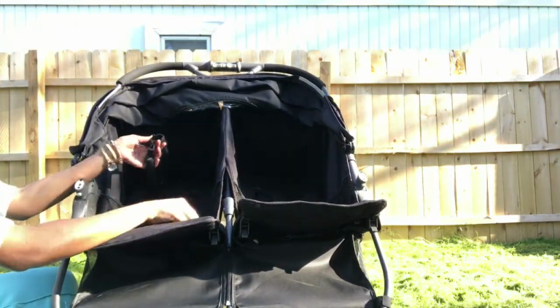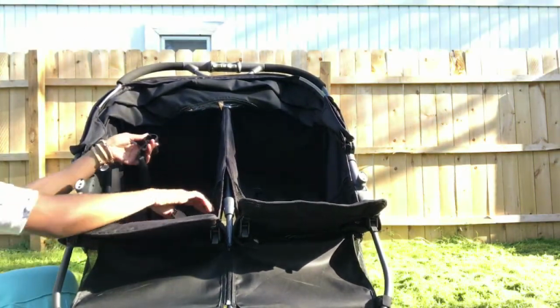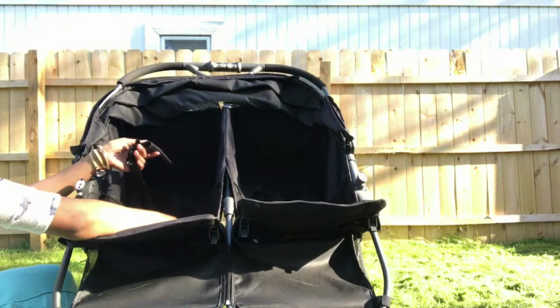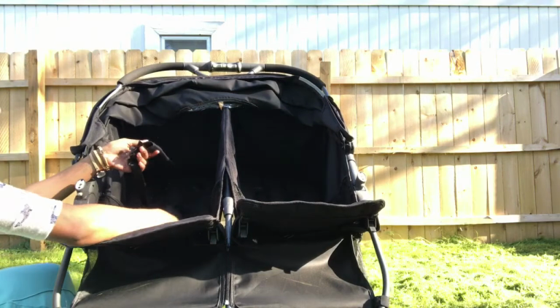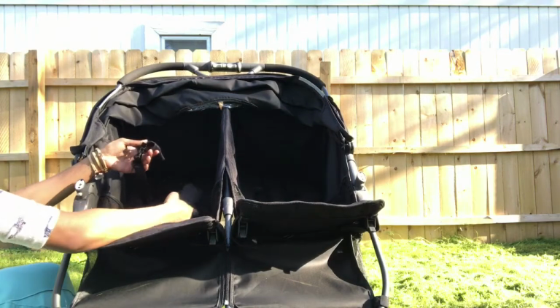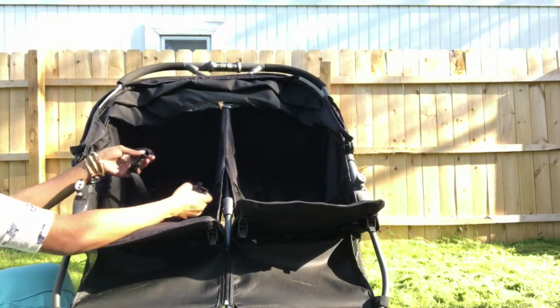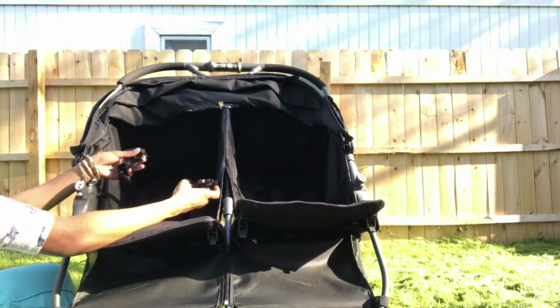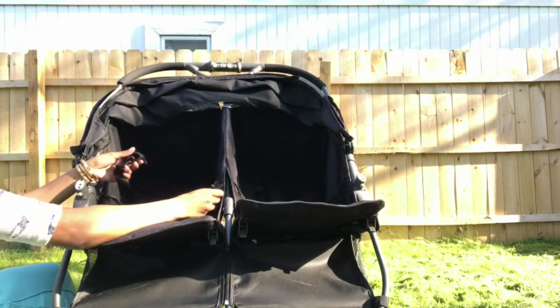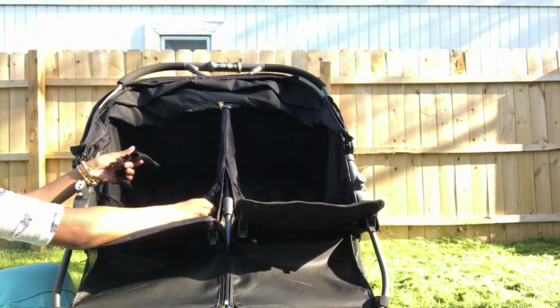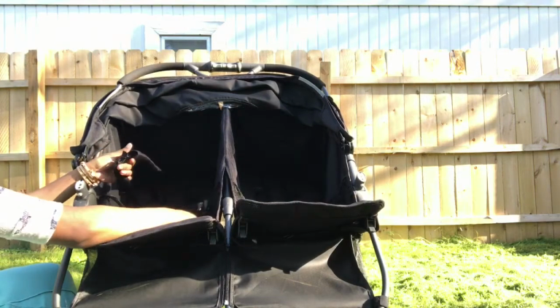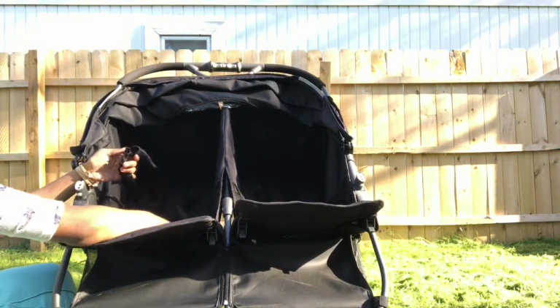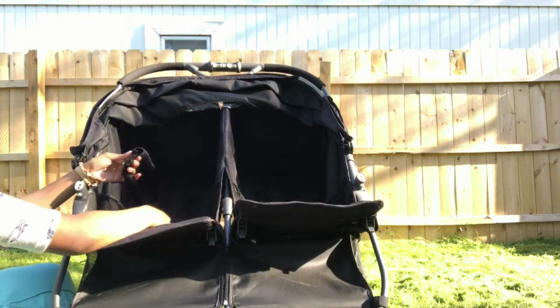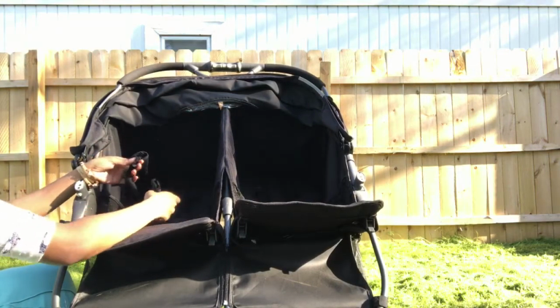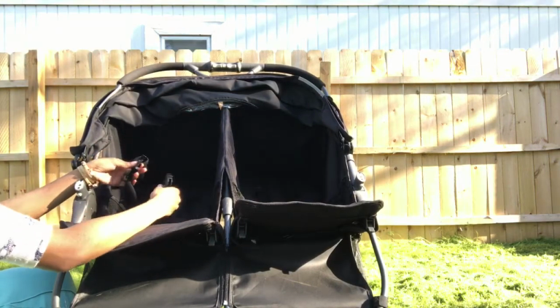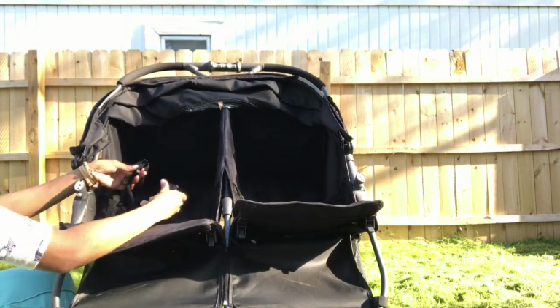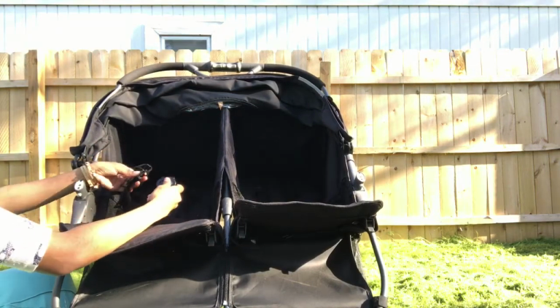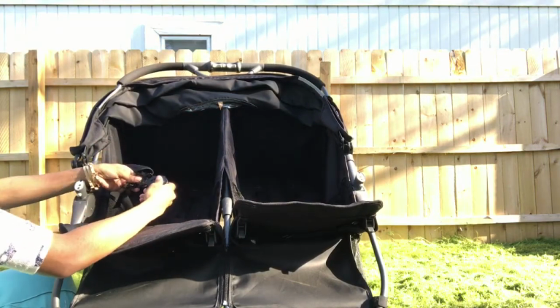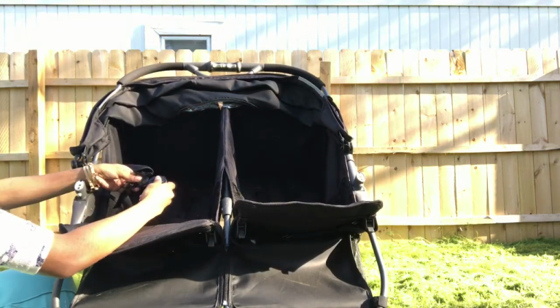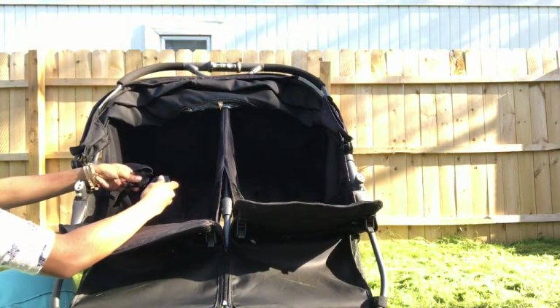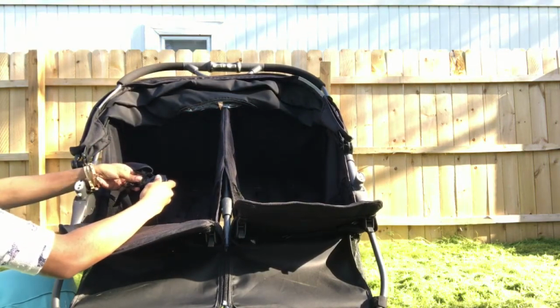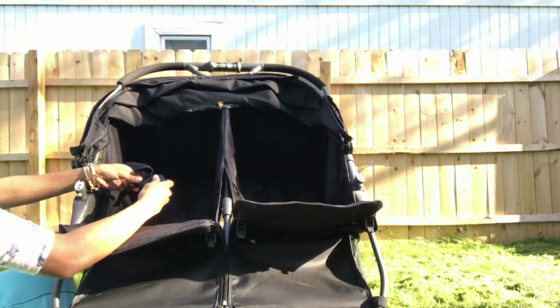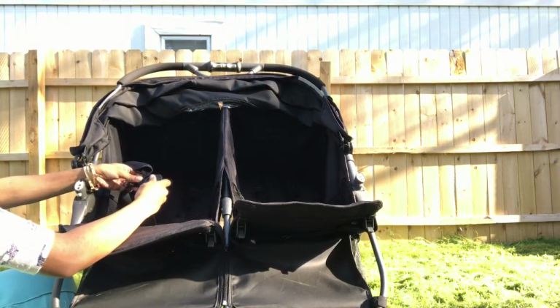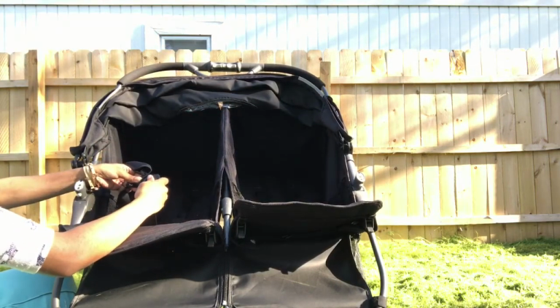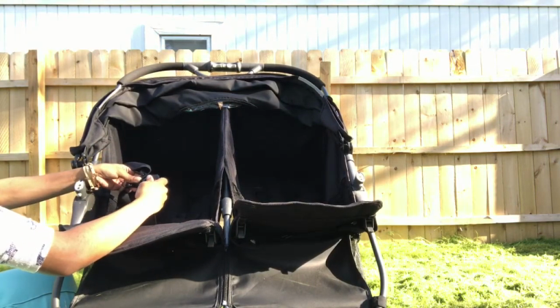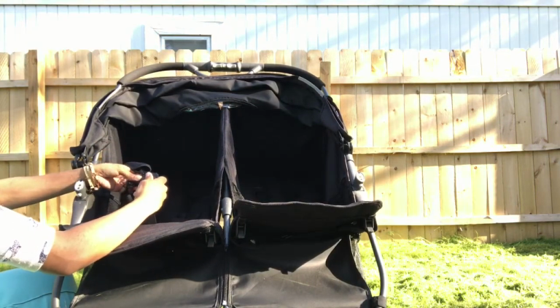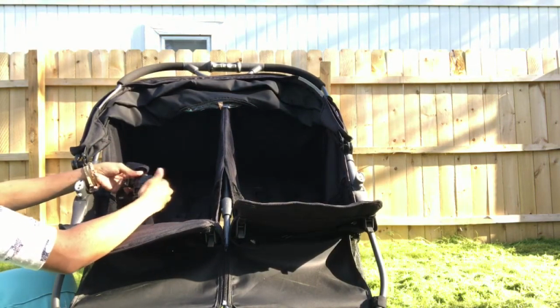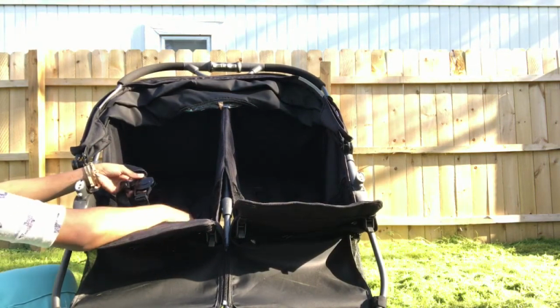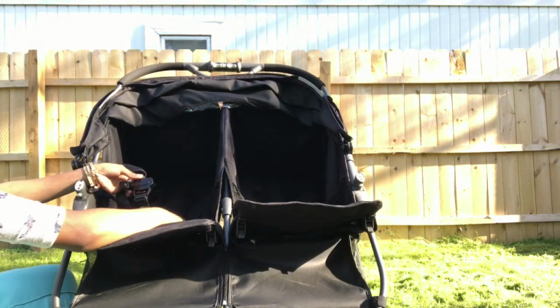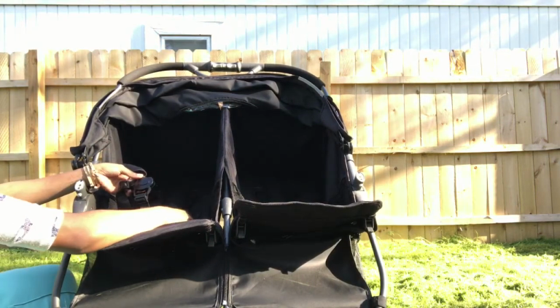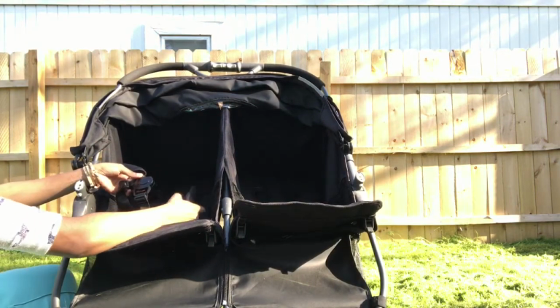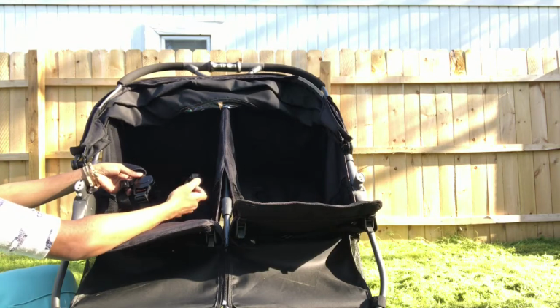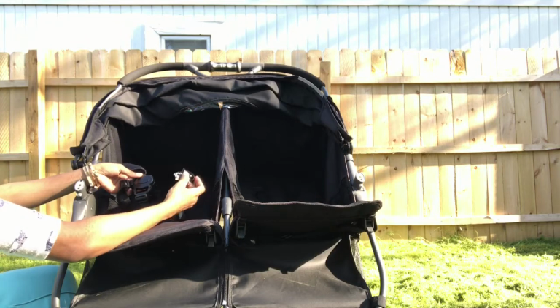This stroller features a five-point safety harness which is very easy to put together, and it comes apart really easily with one click of a button.